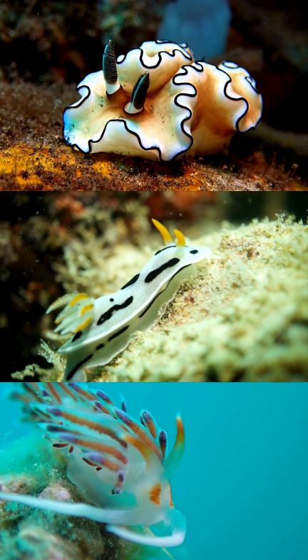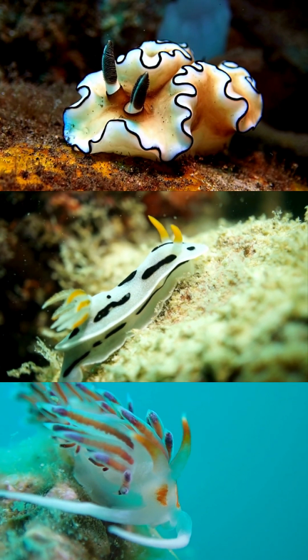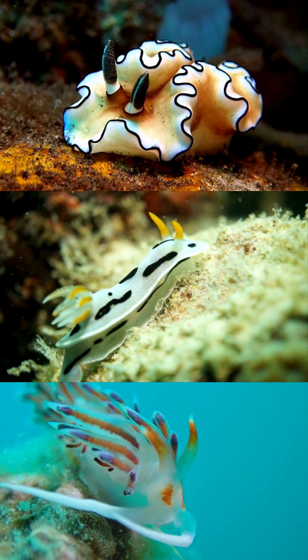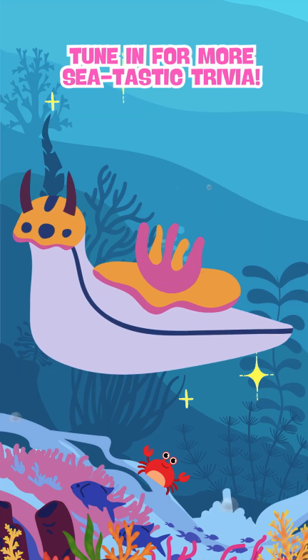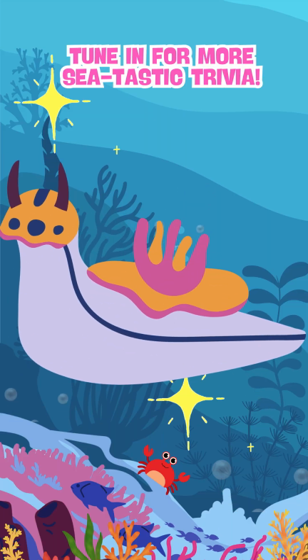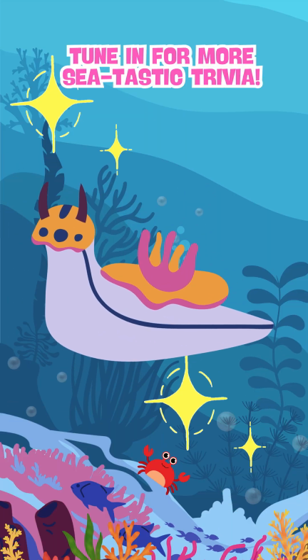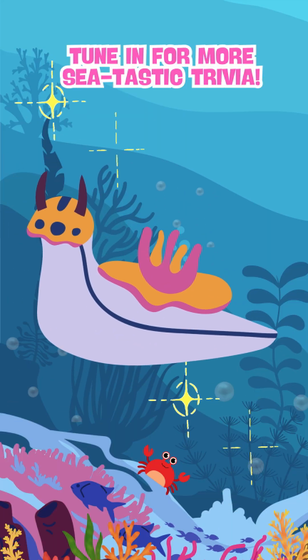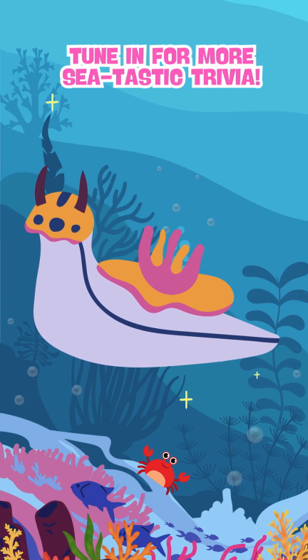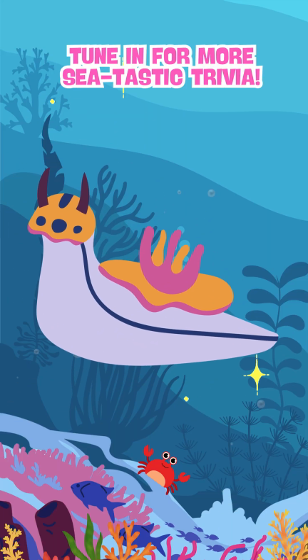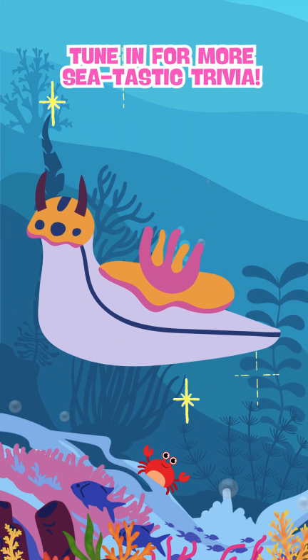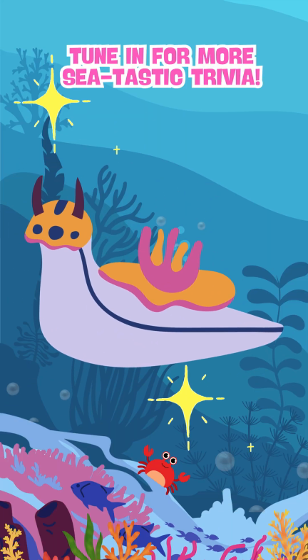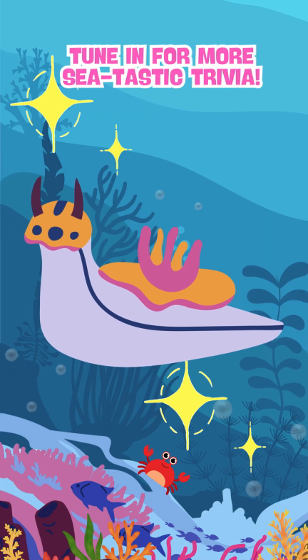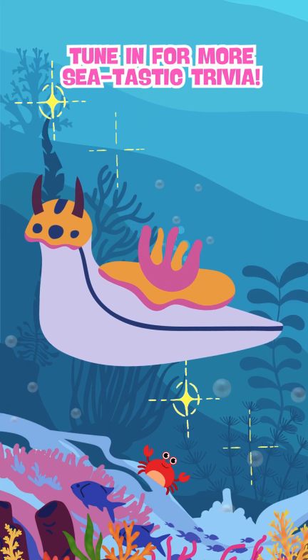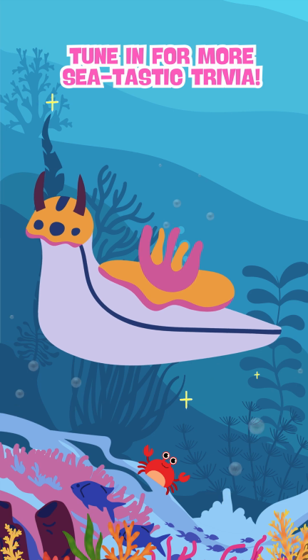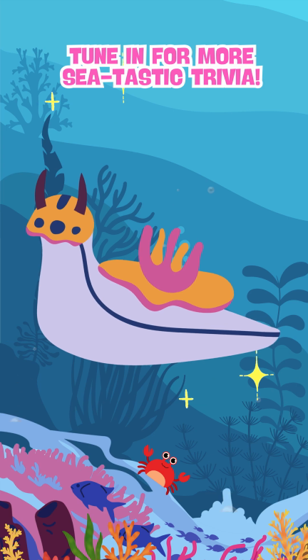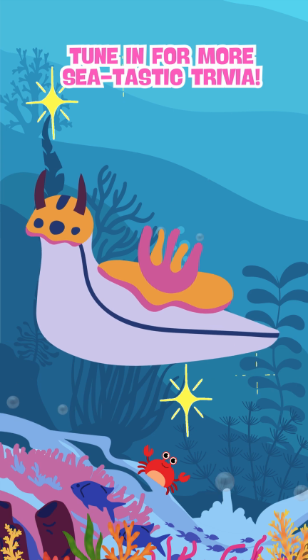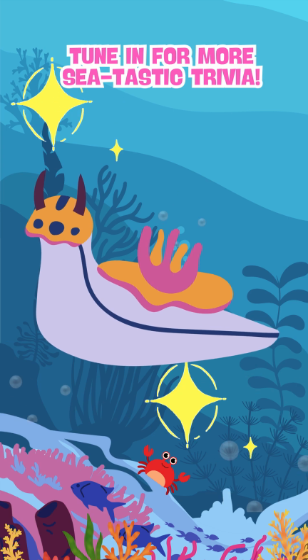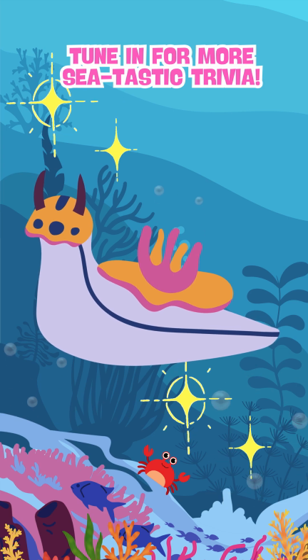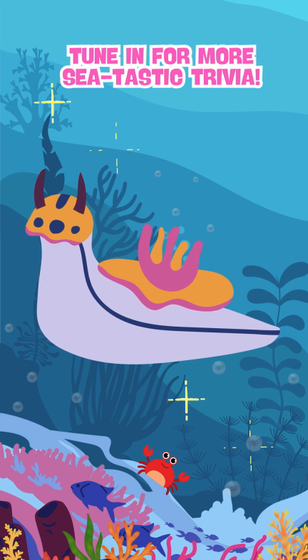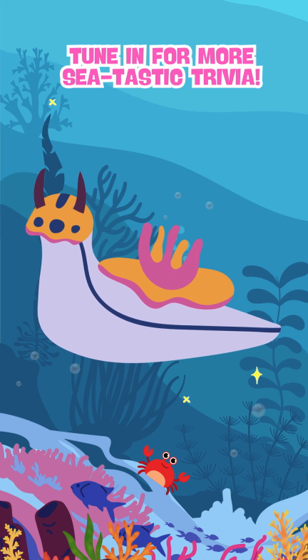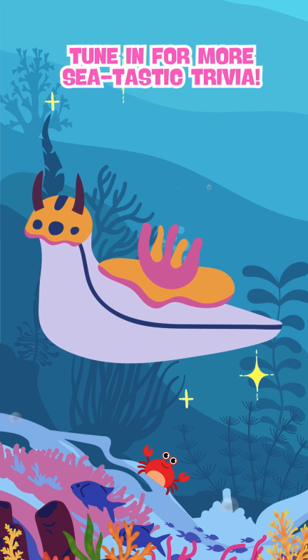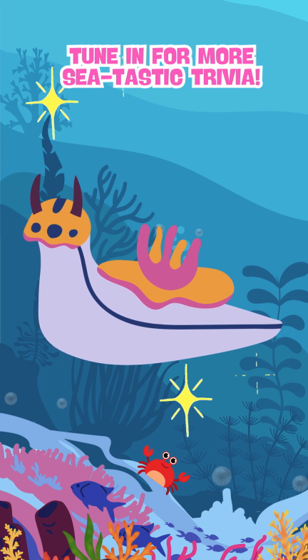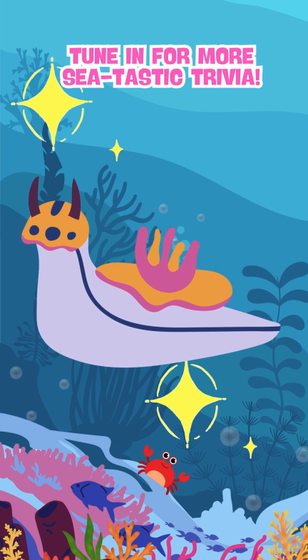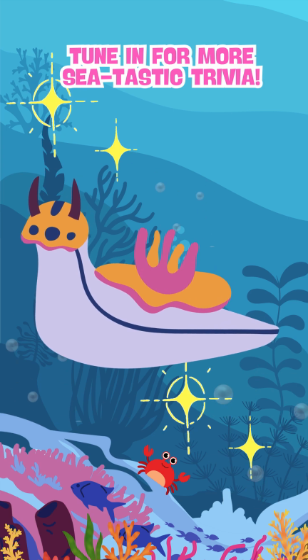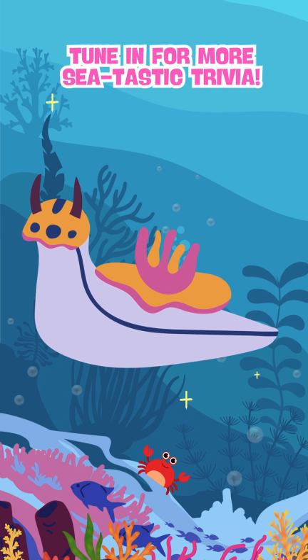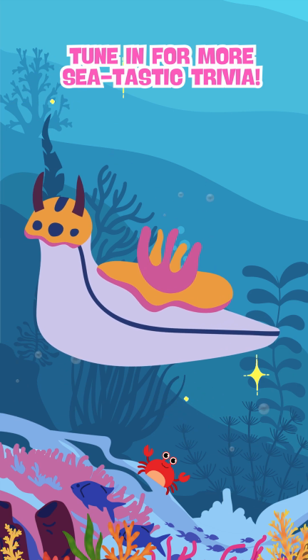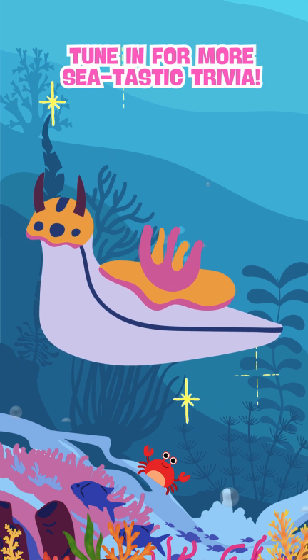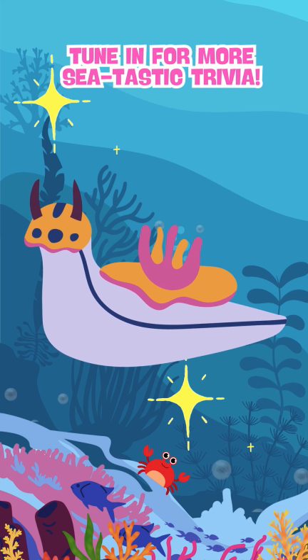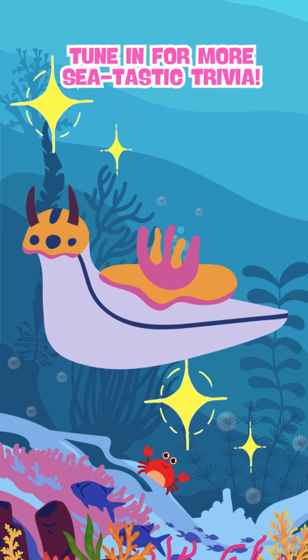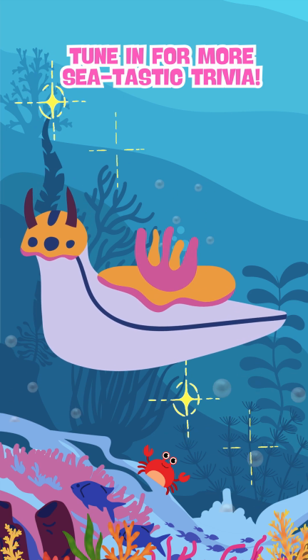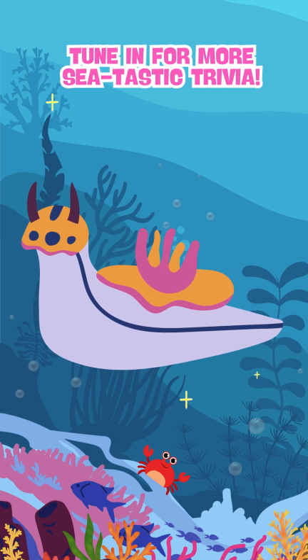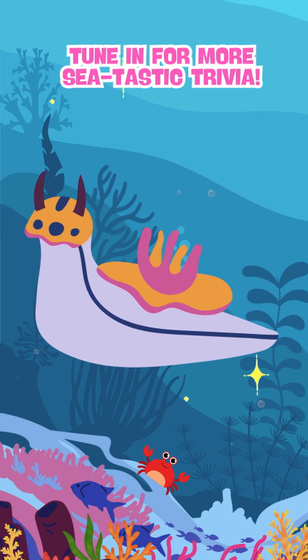You did great, Ocean Explorer! Like and follow for more Seatastic fun!